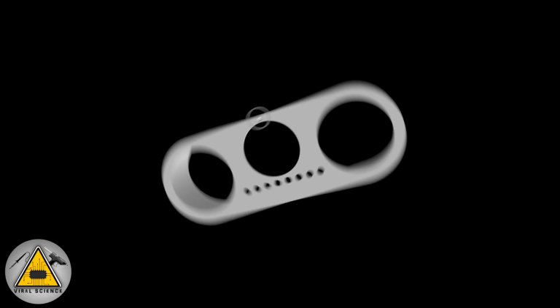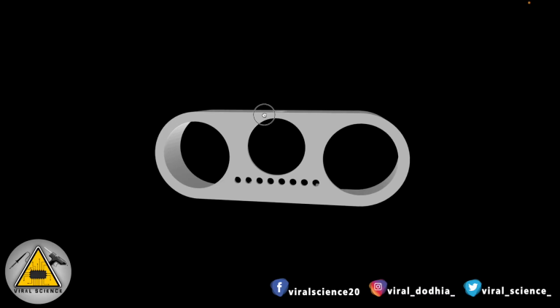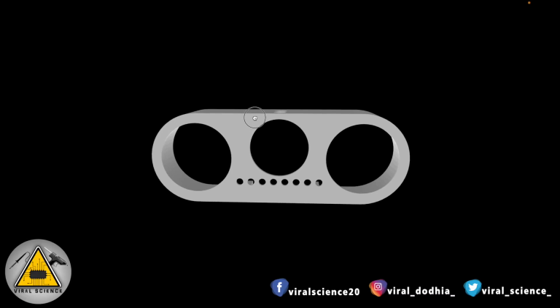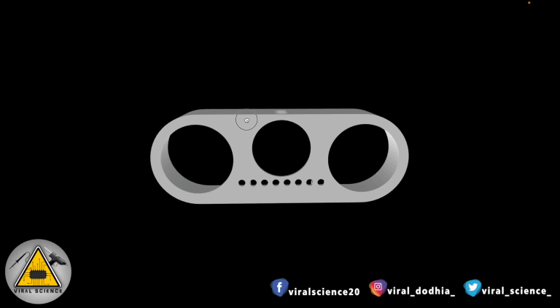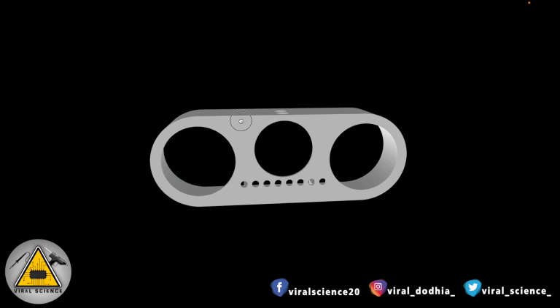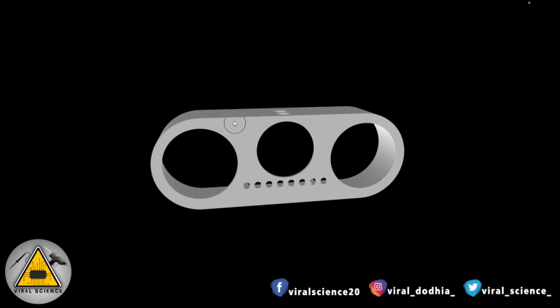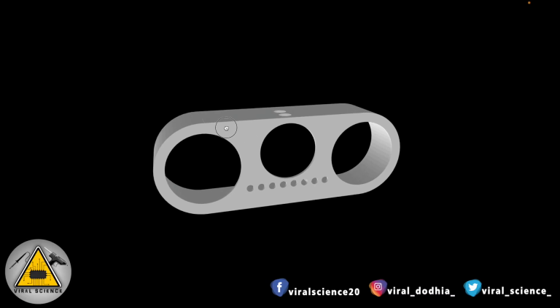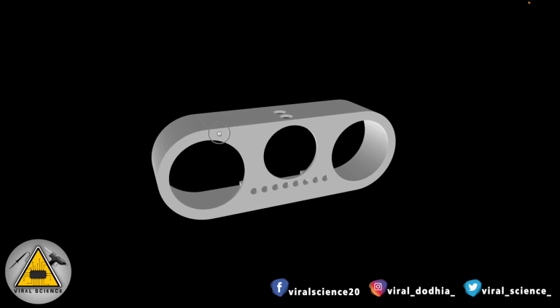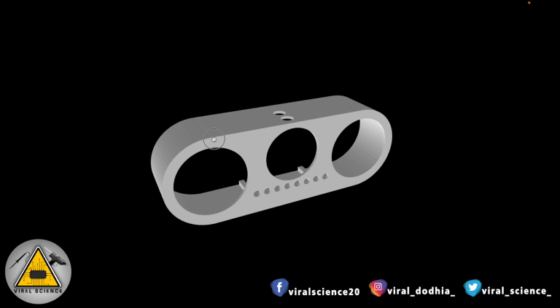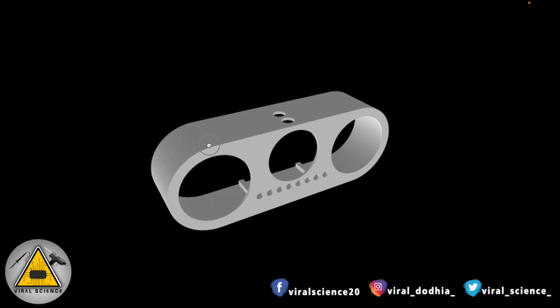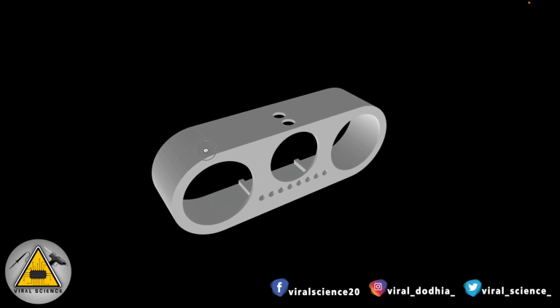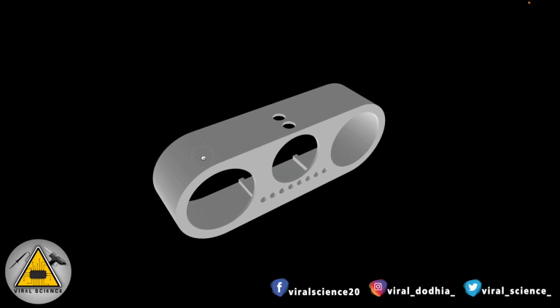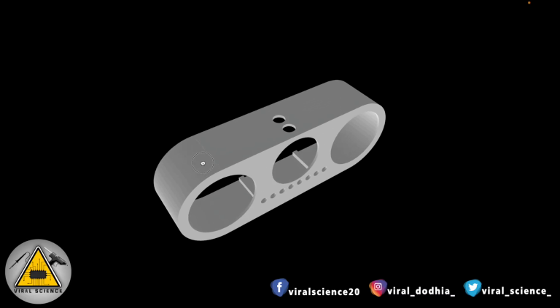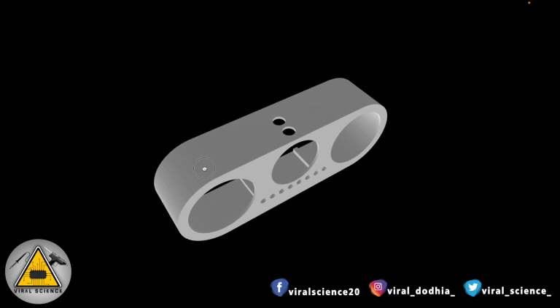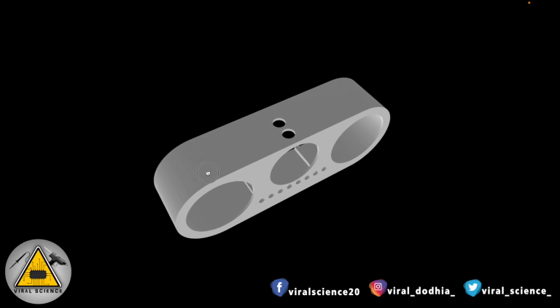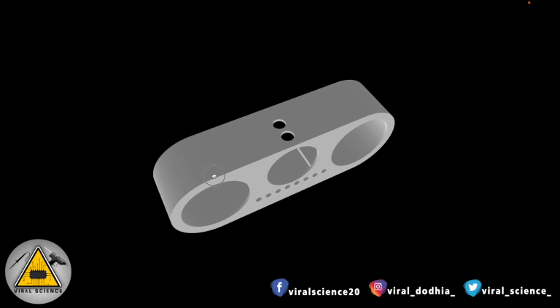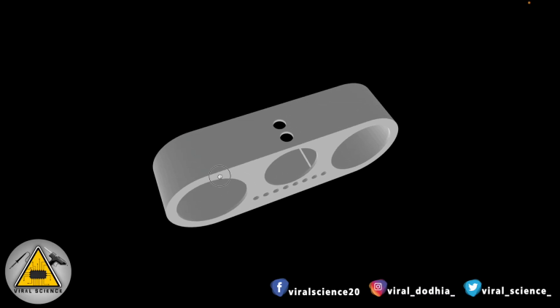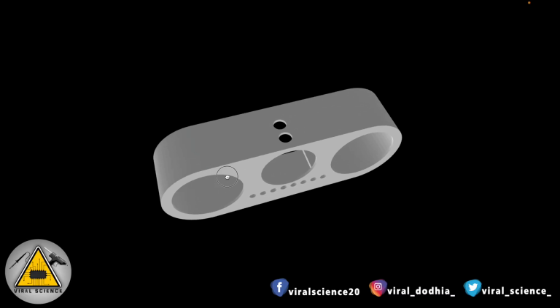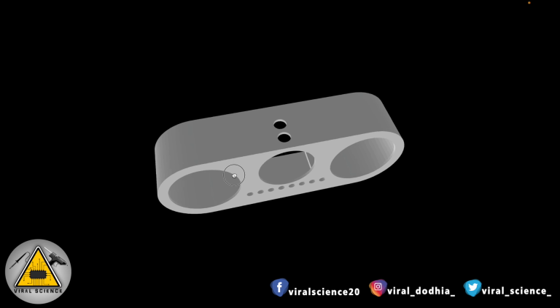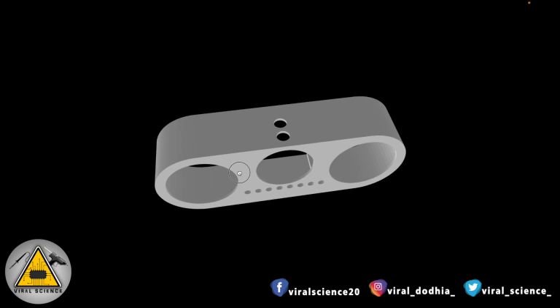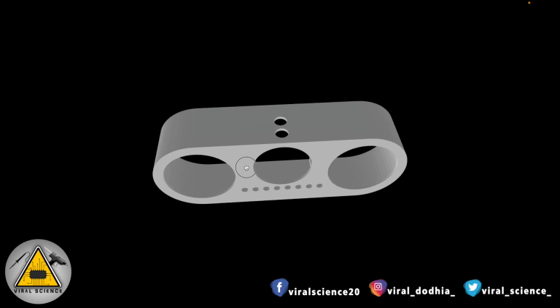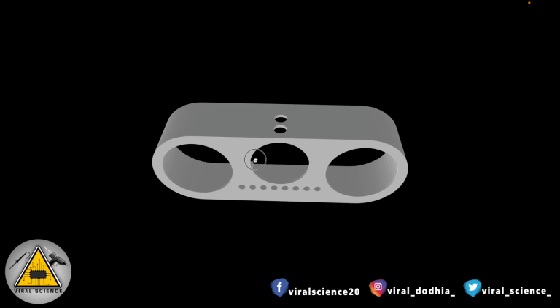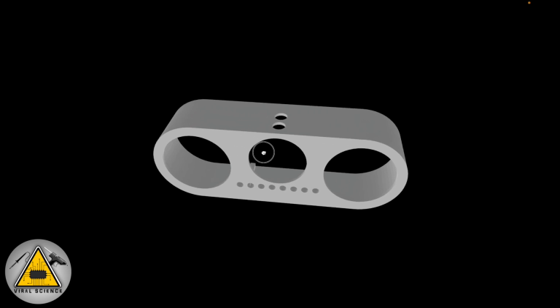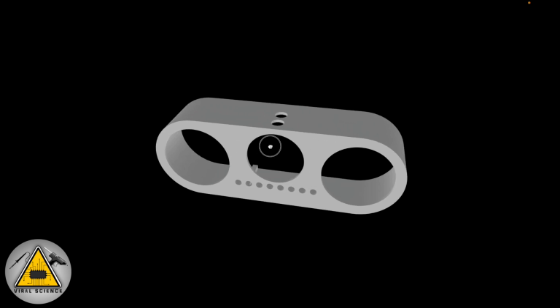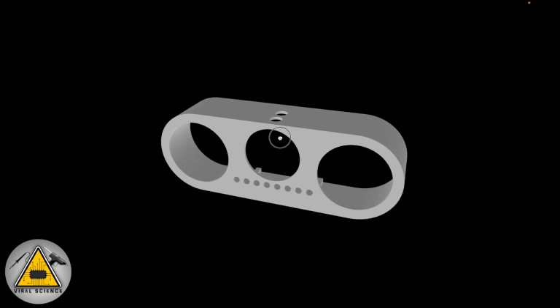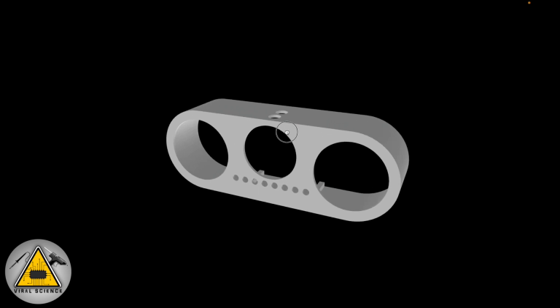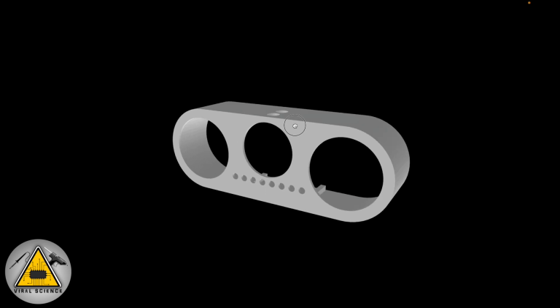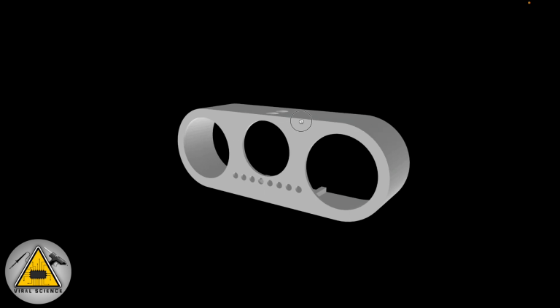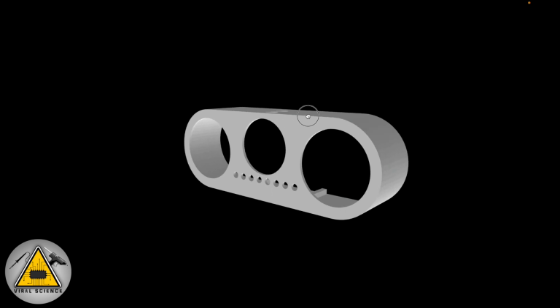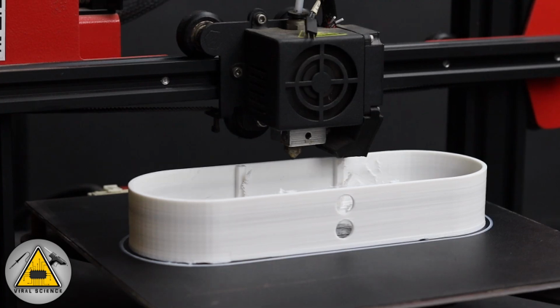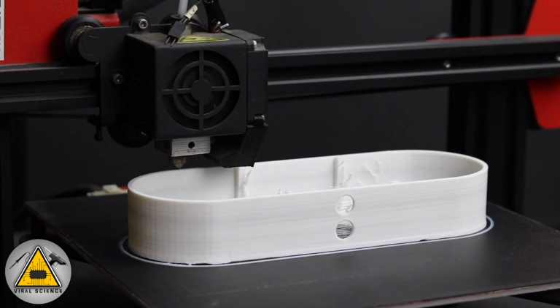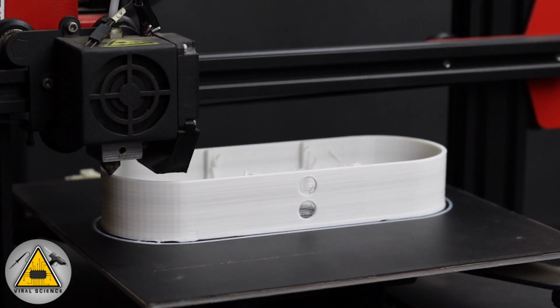I've designed the body of this speaker on TinkerCAD. I'll share all the 3D files so you can also 3D print this whole model.